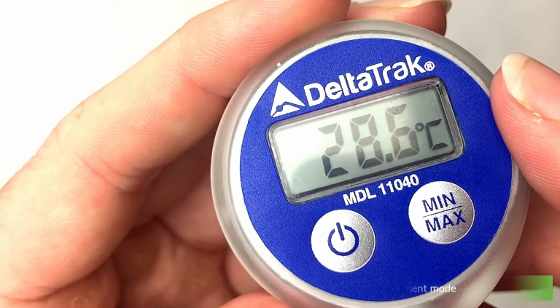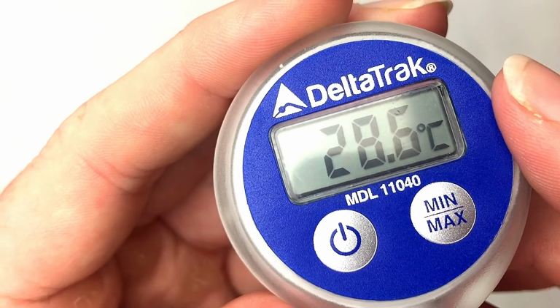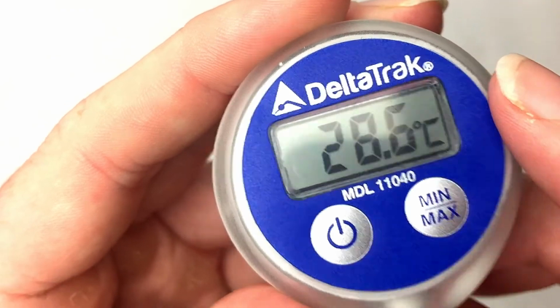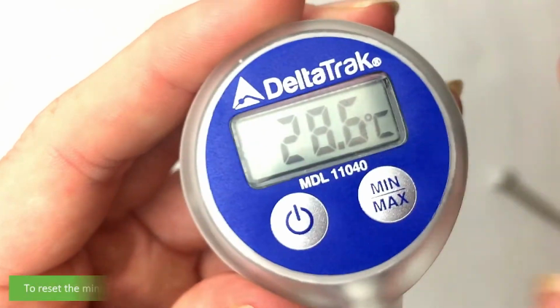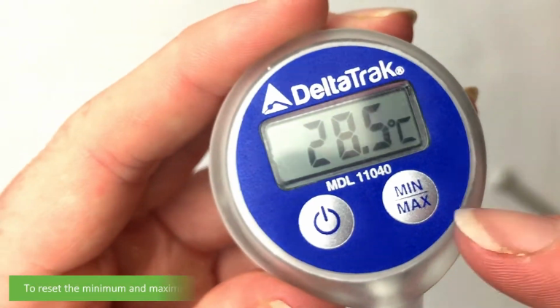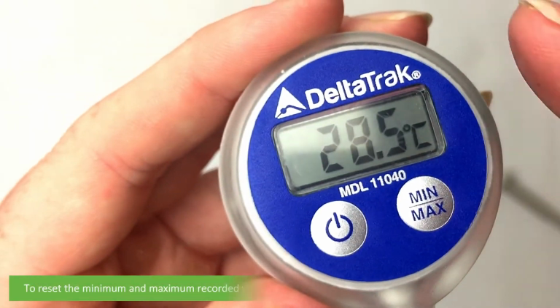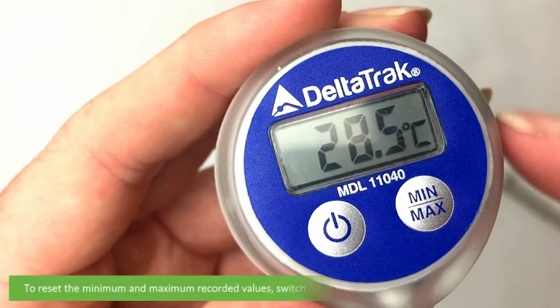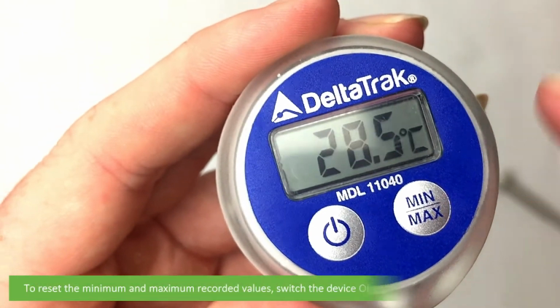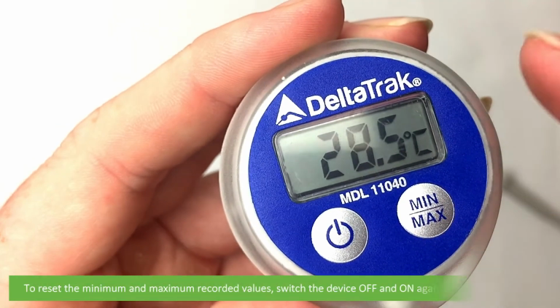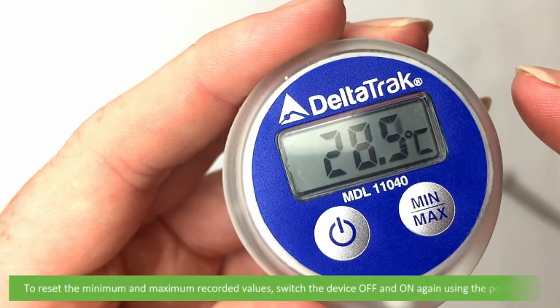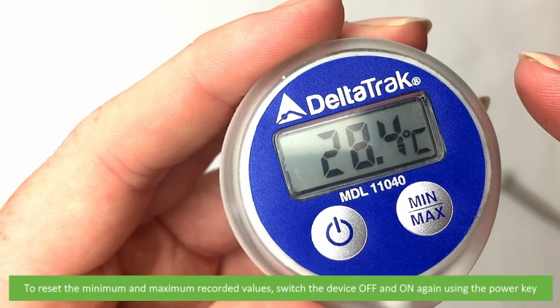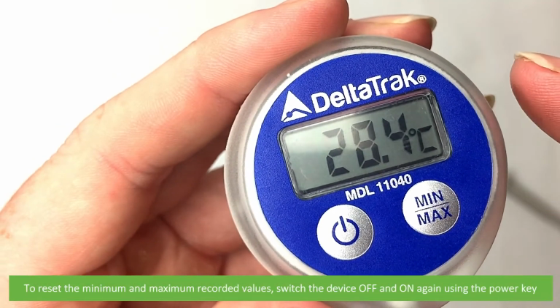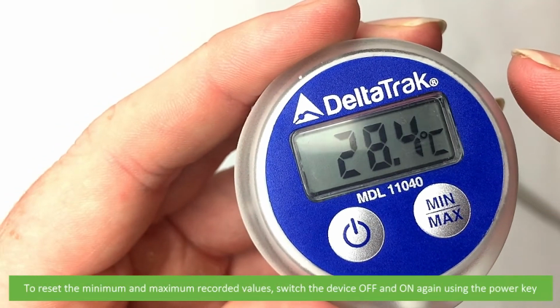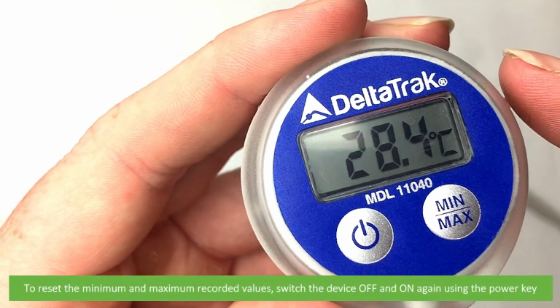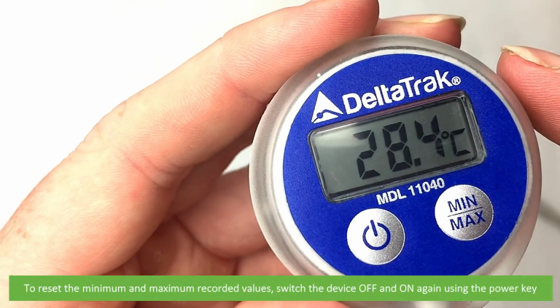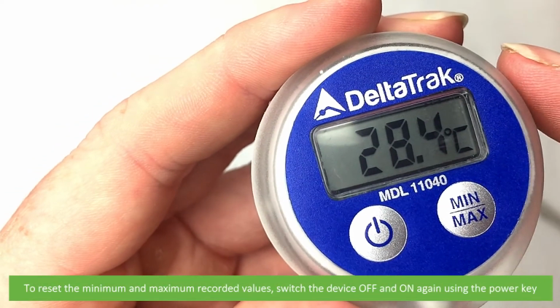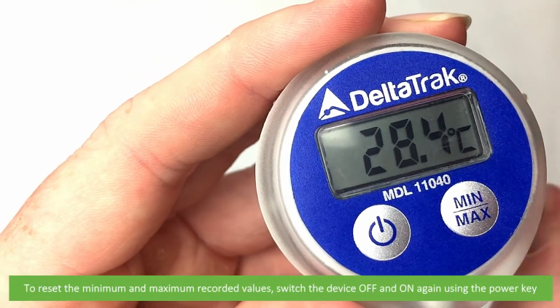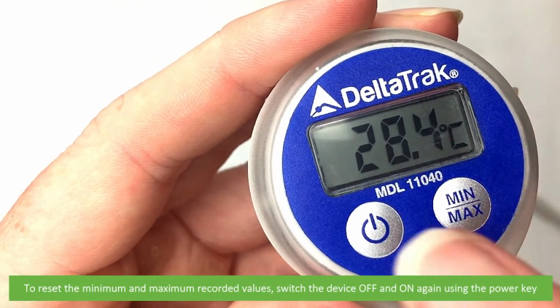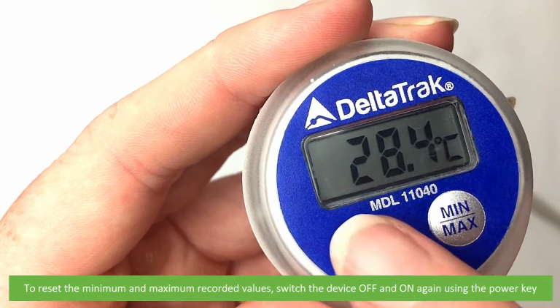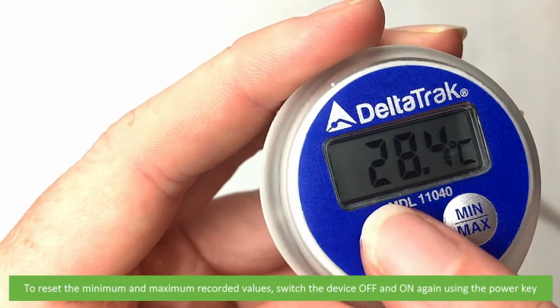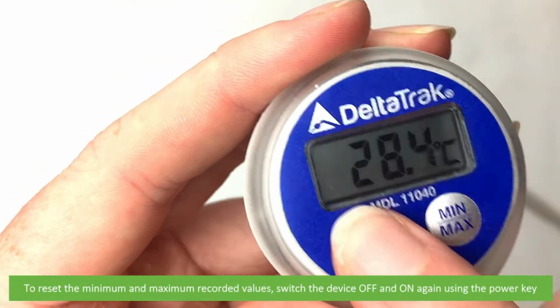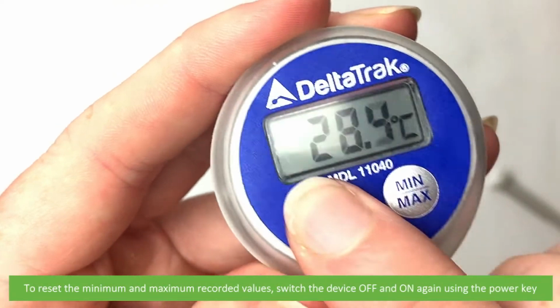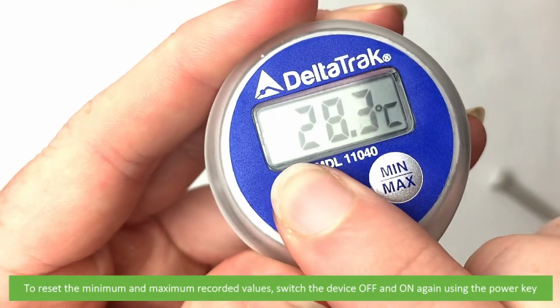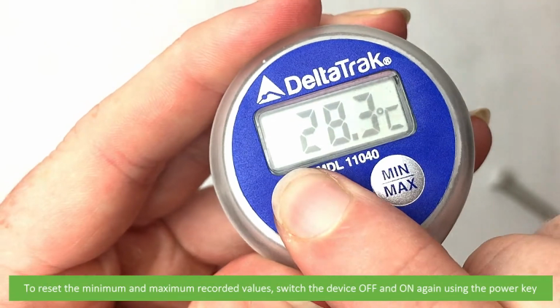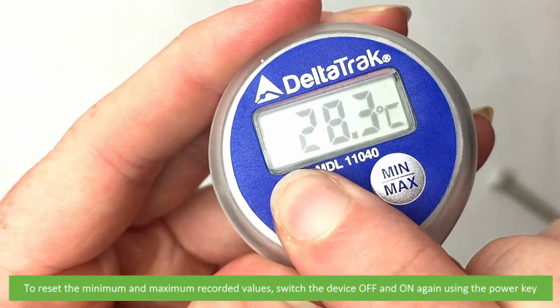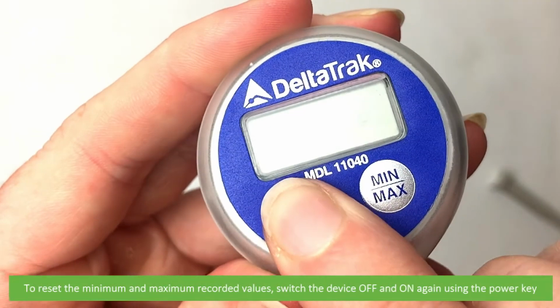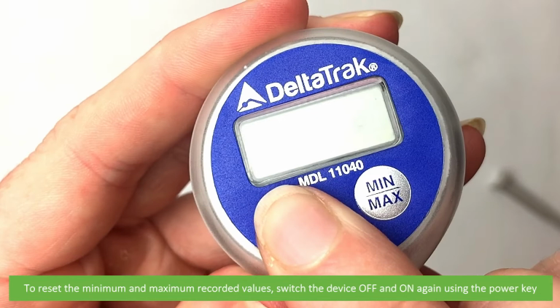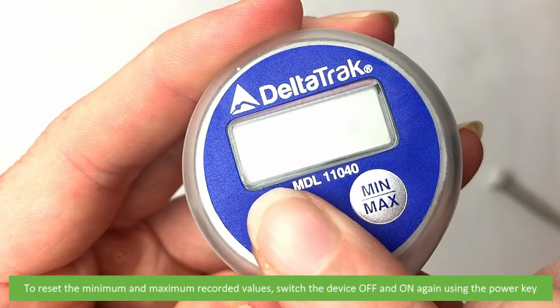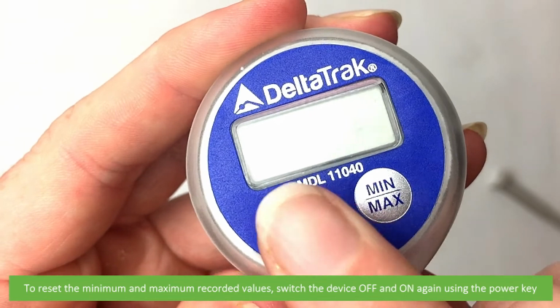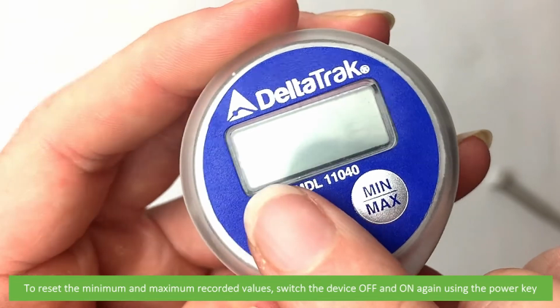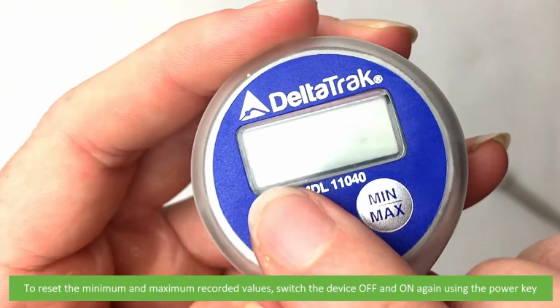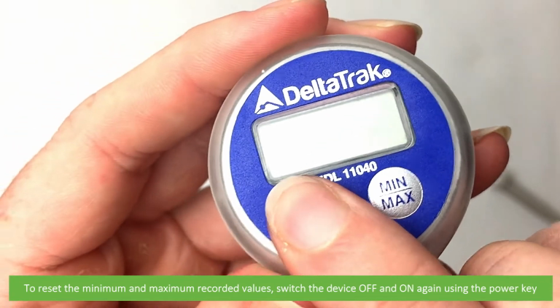To reset the minimum and maximum recorded values, switch the device off and on again using the power key.